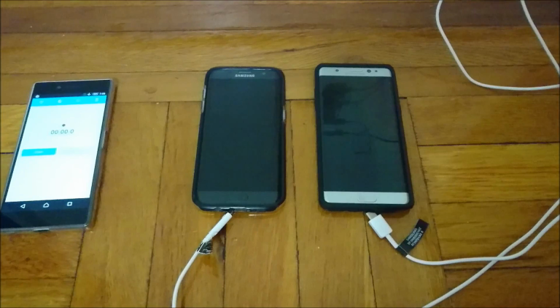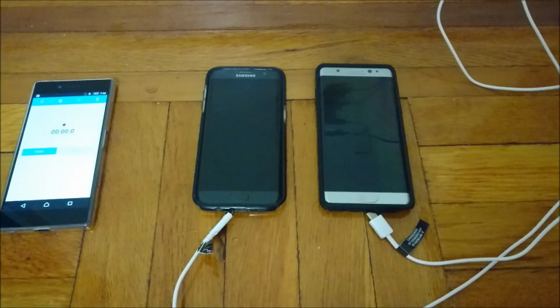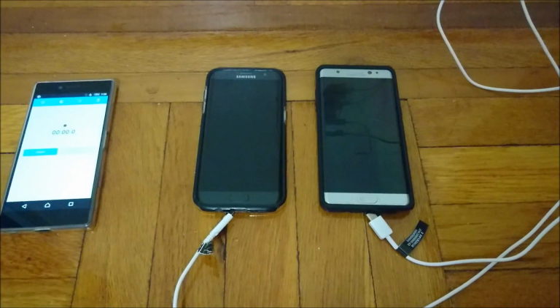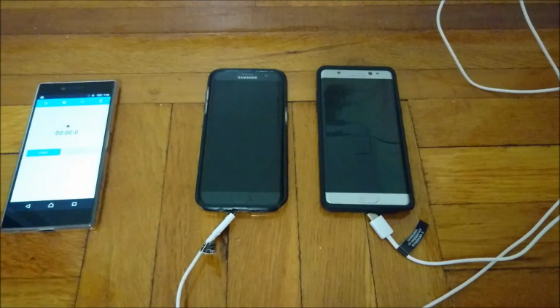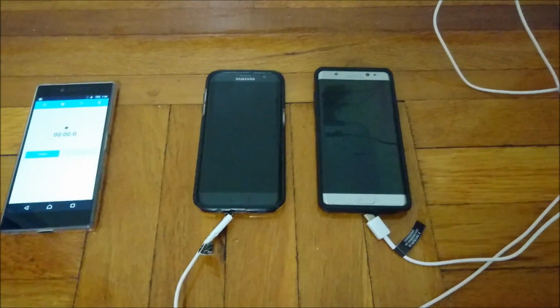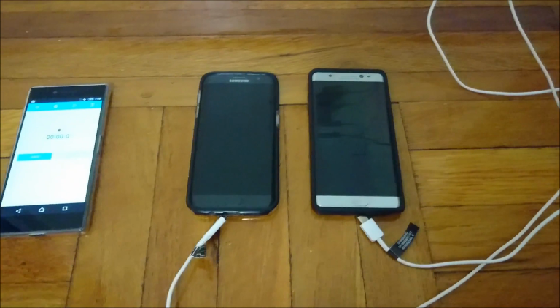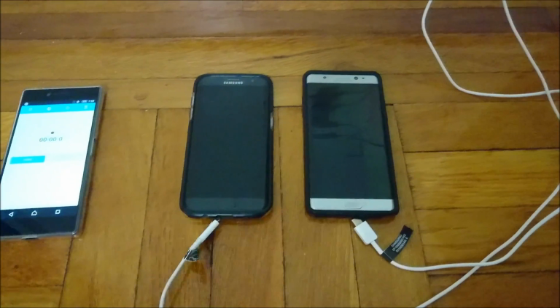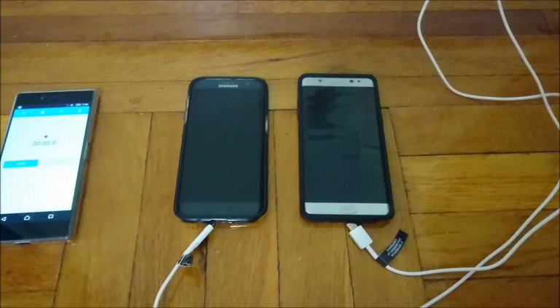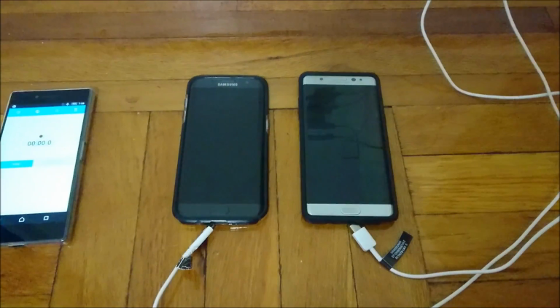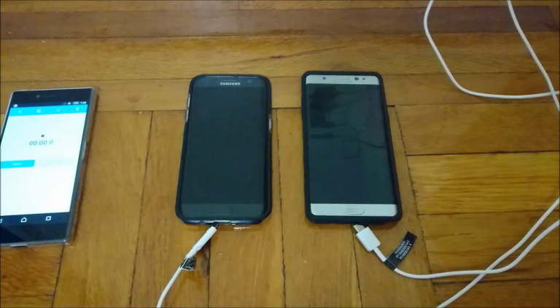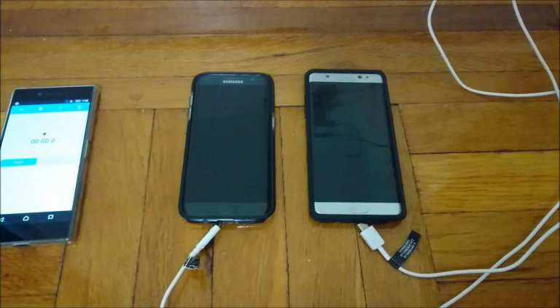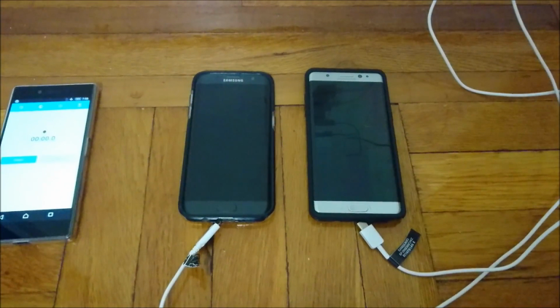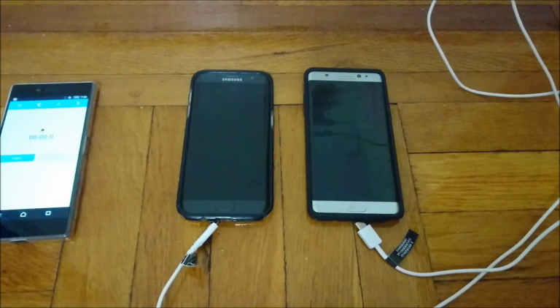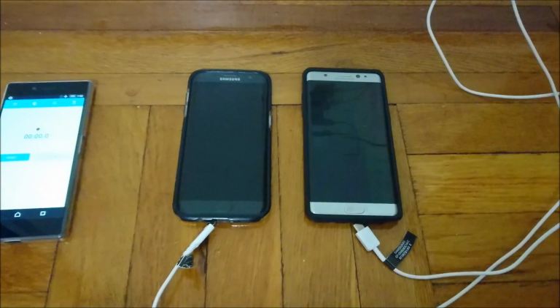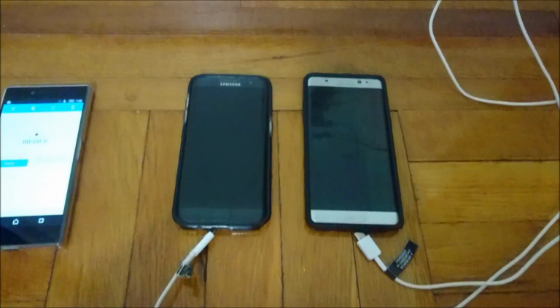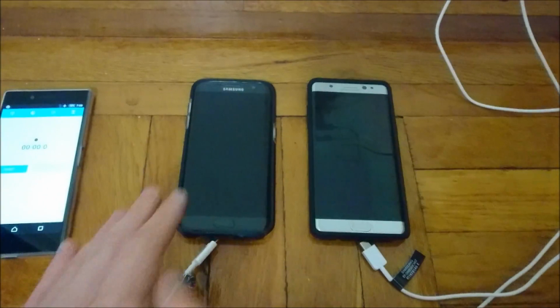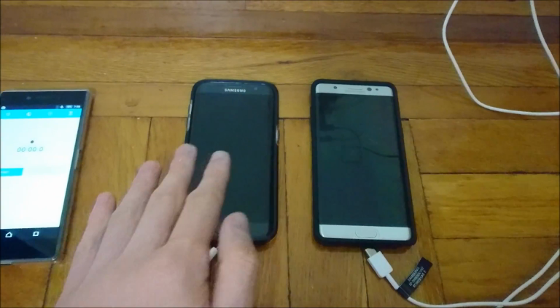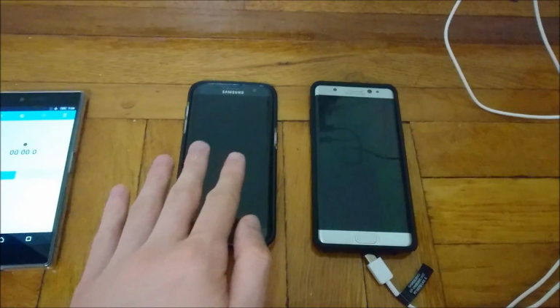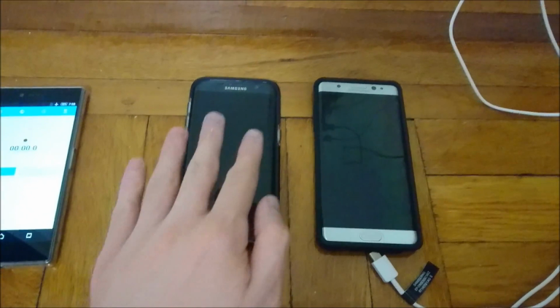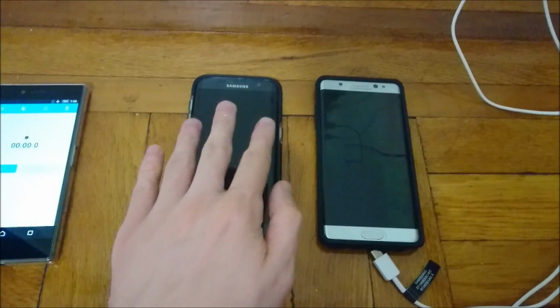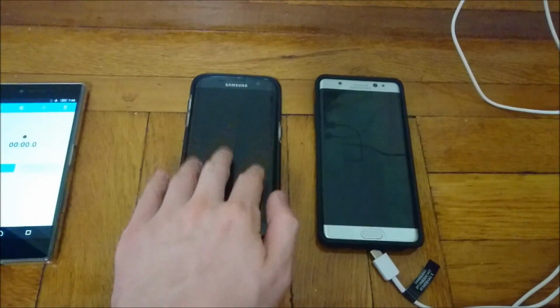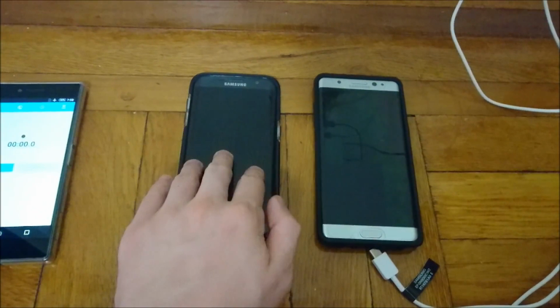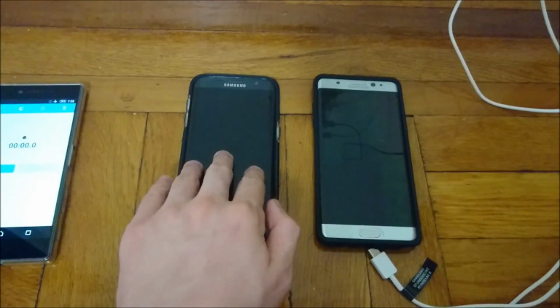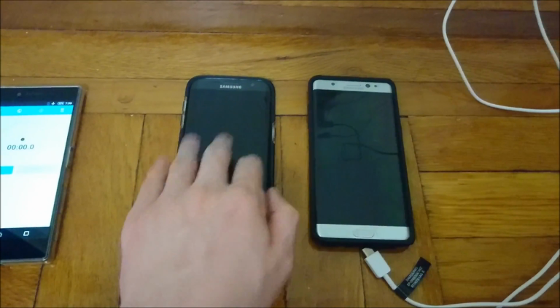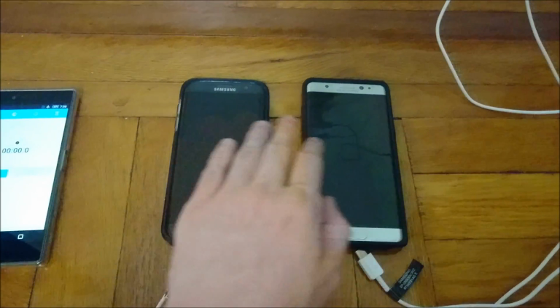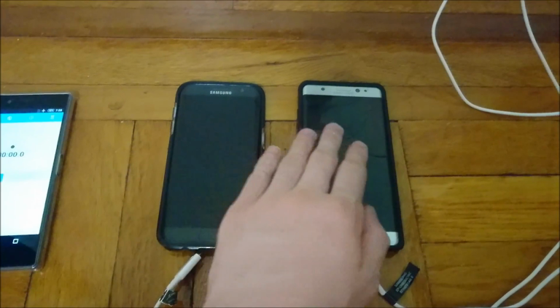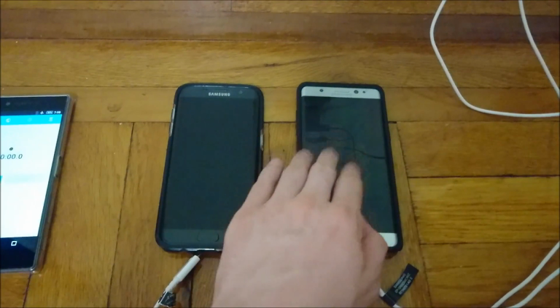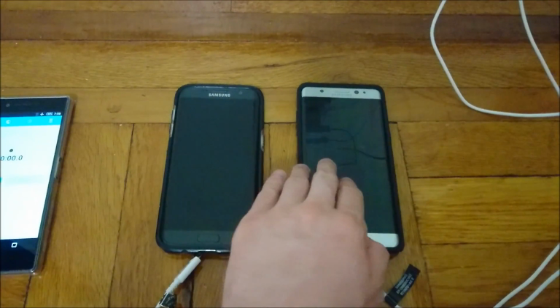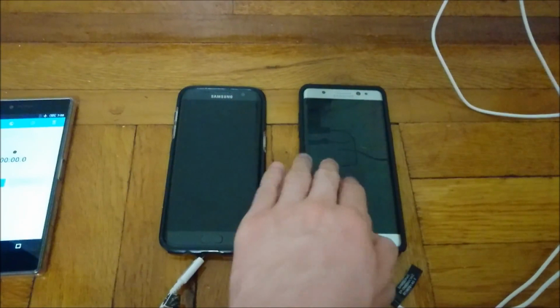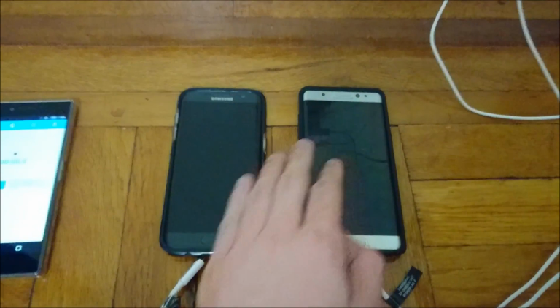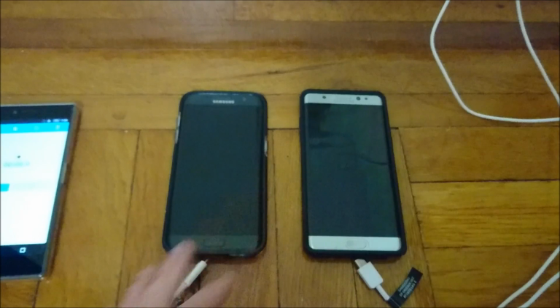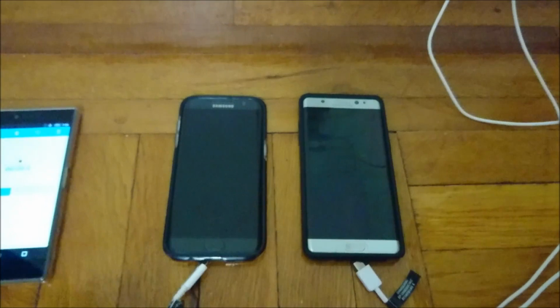Hey everyone, this is going to be a quick test to see how long it takes to fully charge the Galaxy S7 Edge and the Galaxy Note 7.